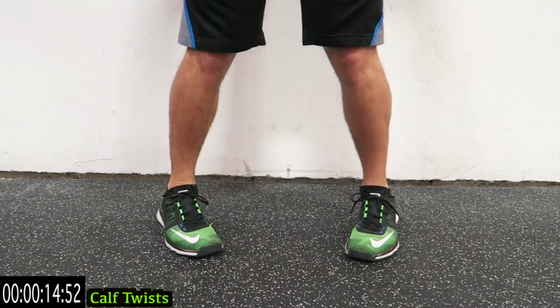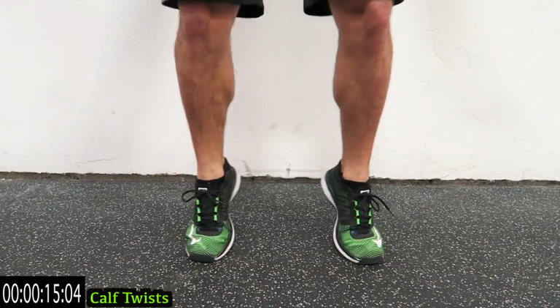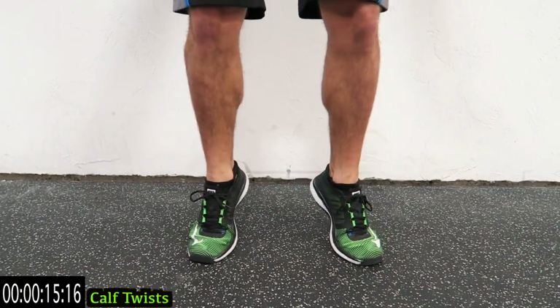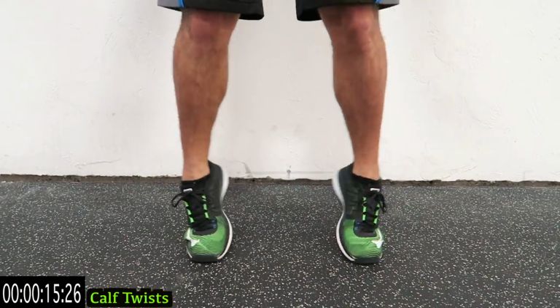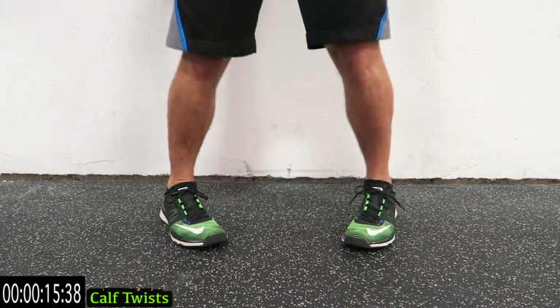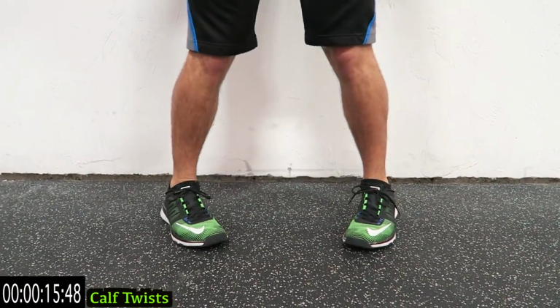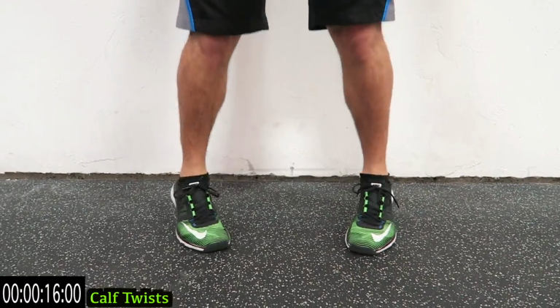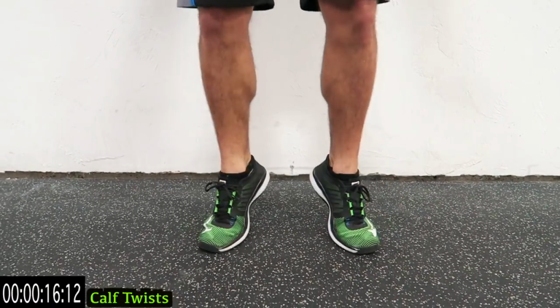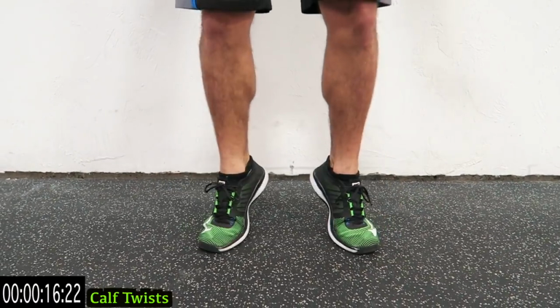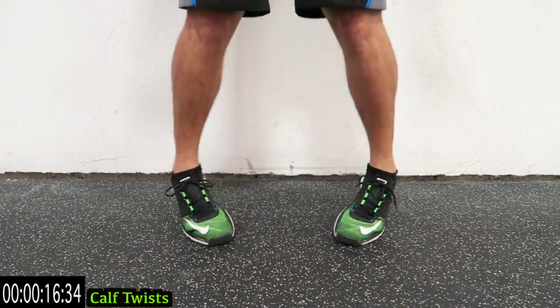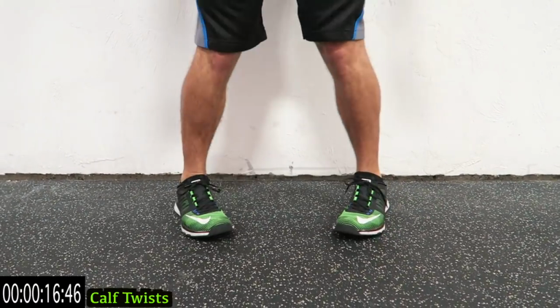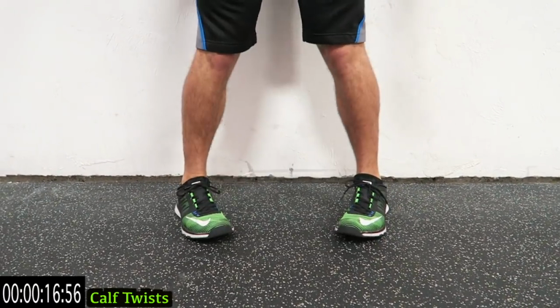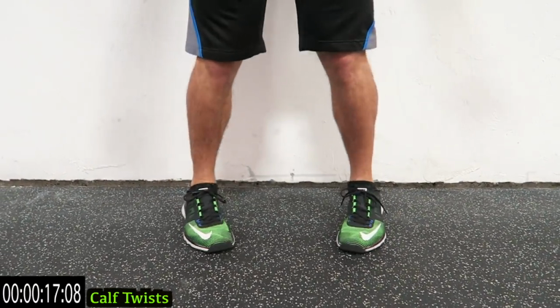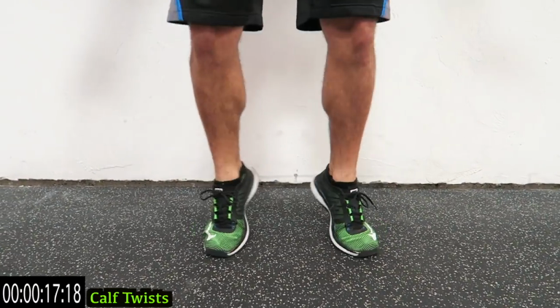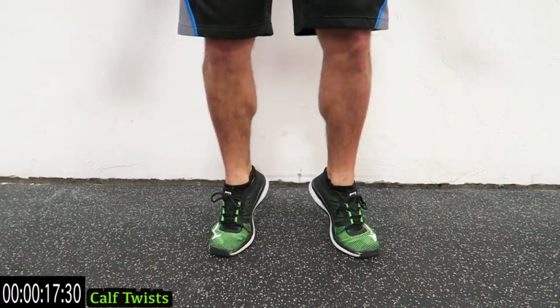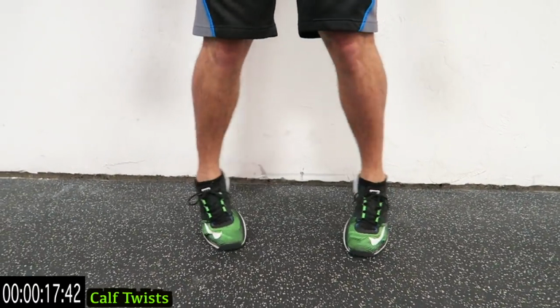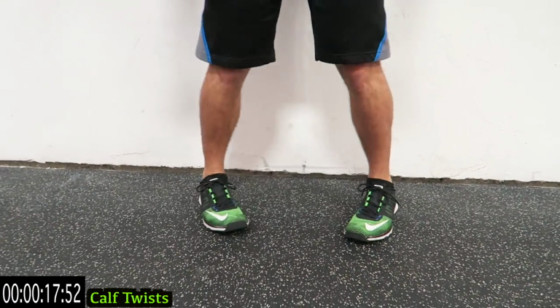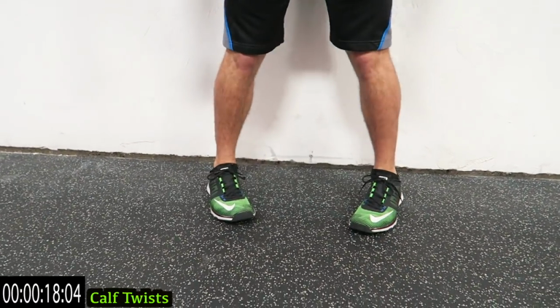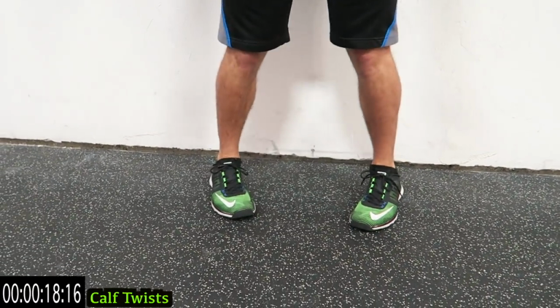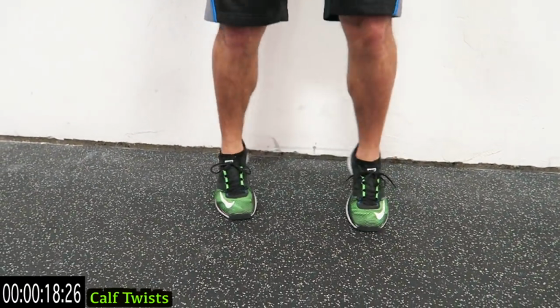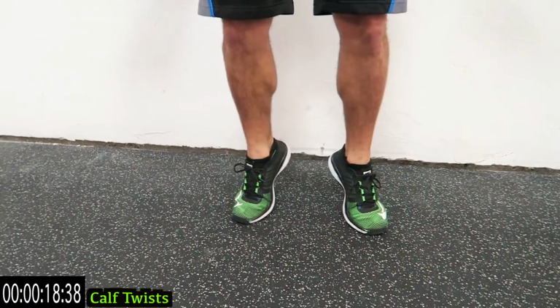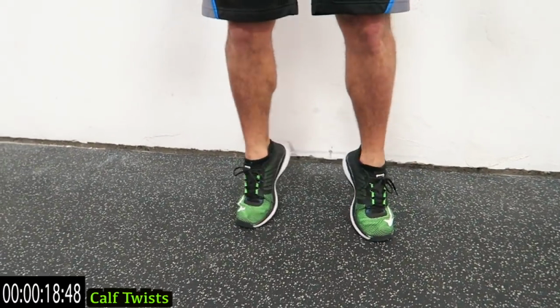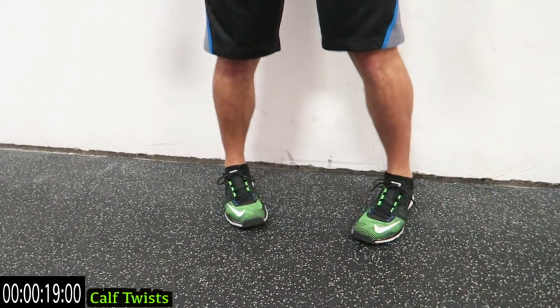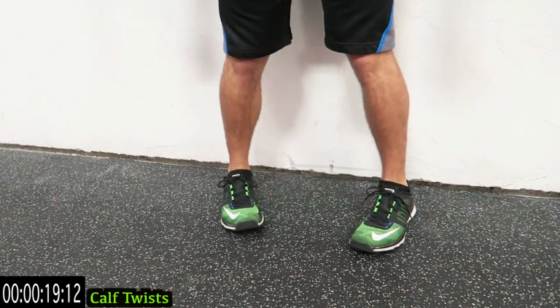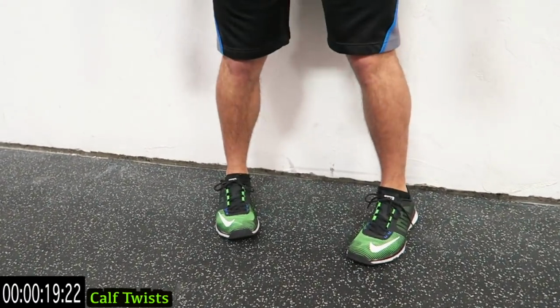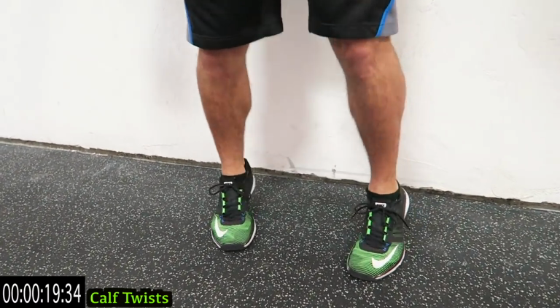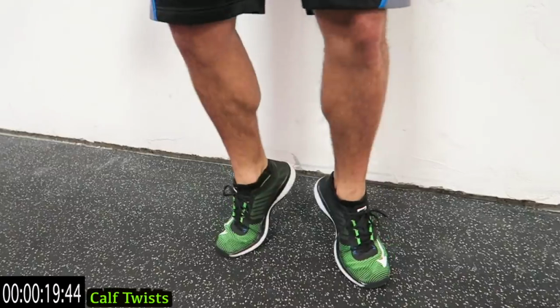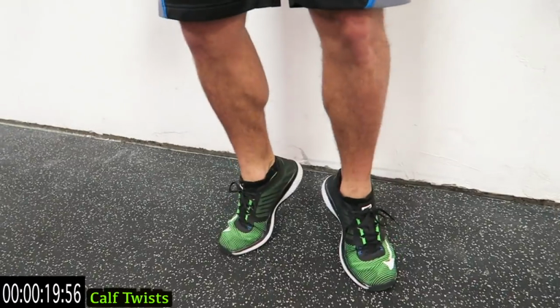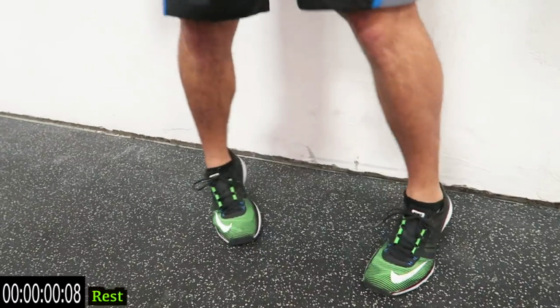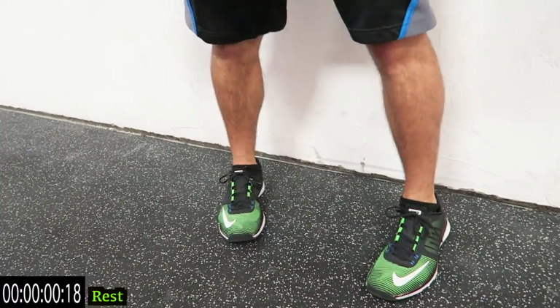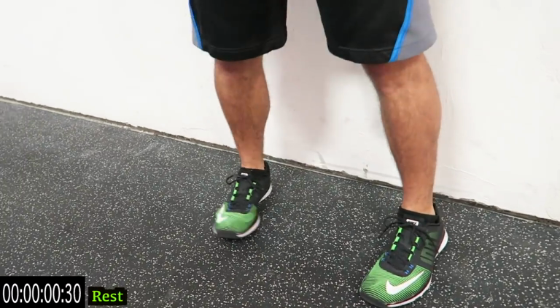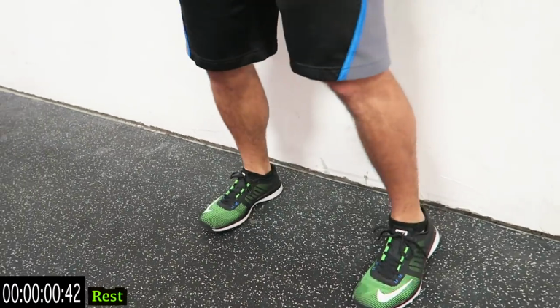As many as you can — try to go for speed. Two more seconds... one... relax.